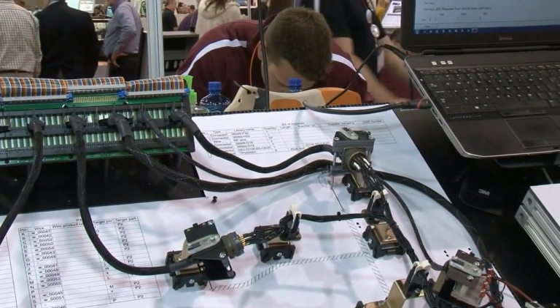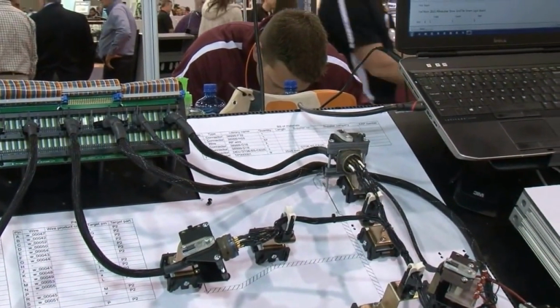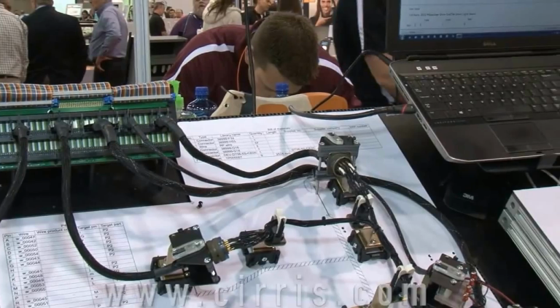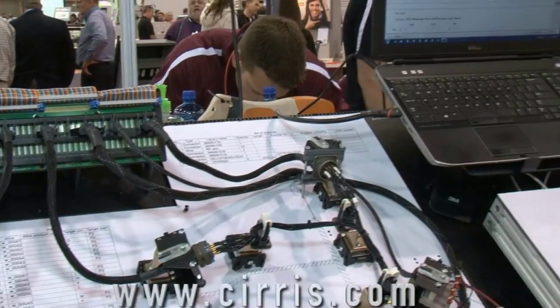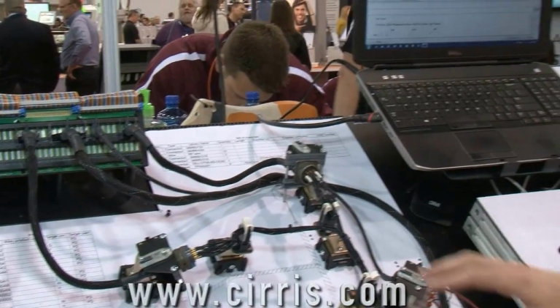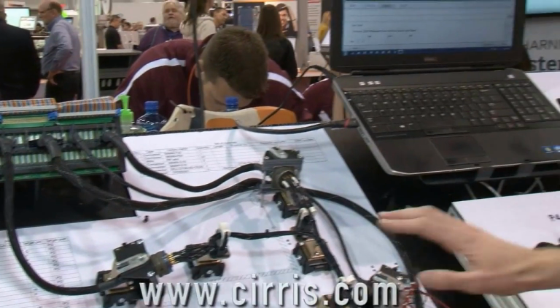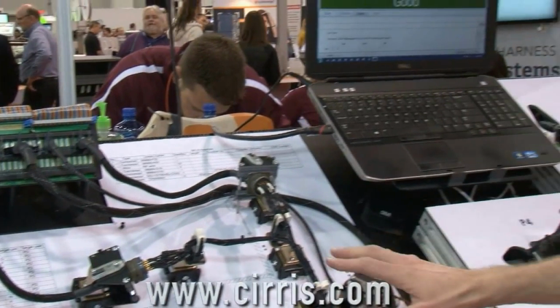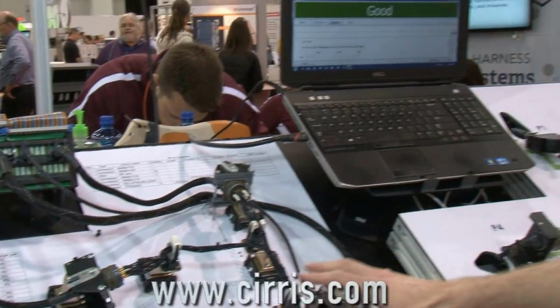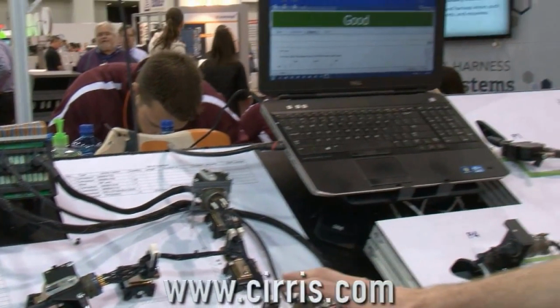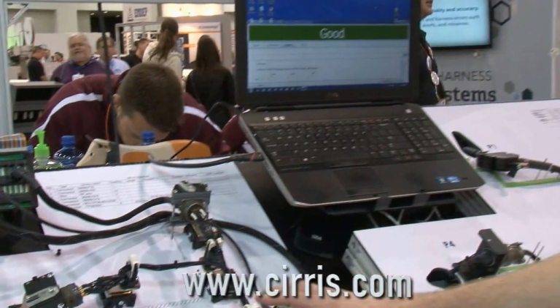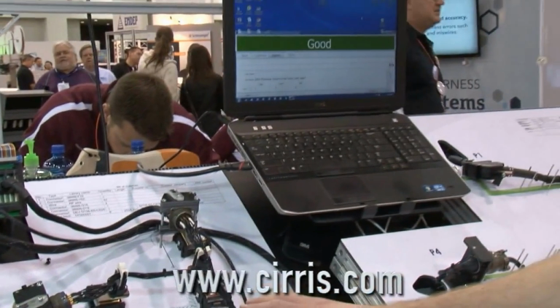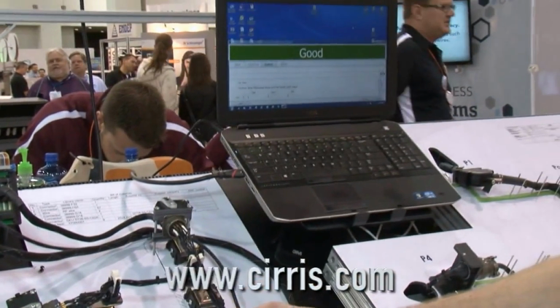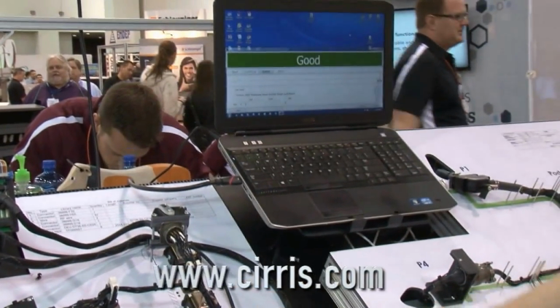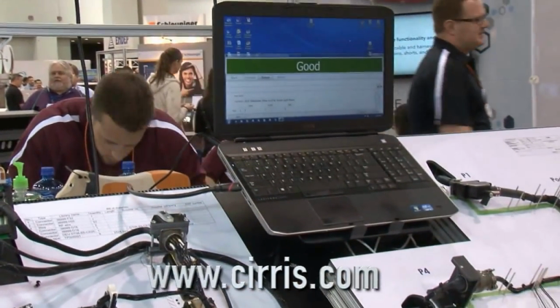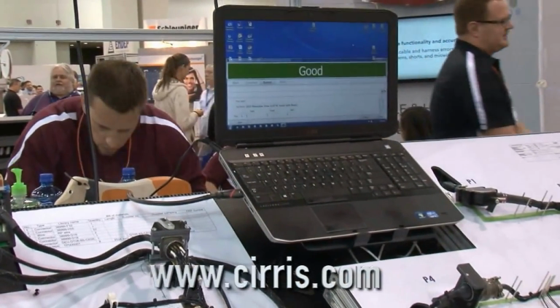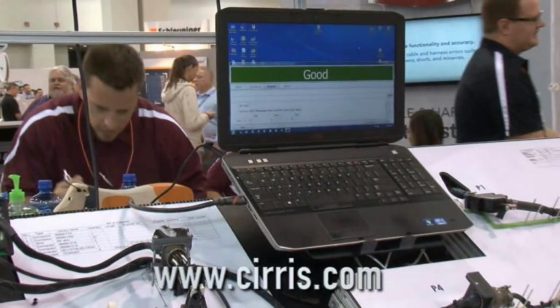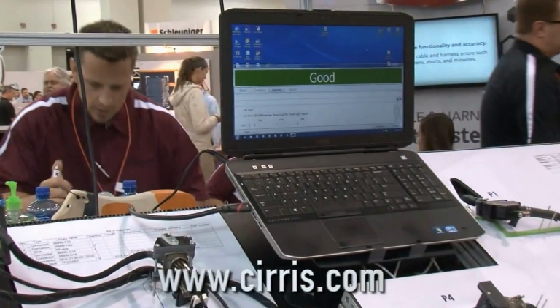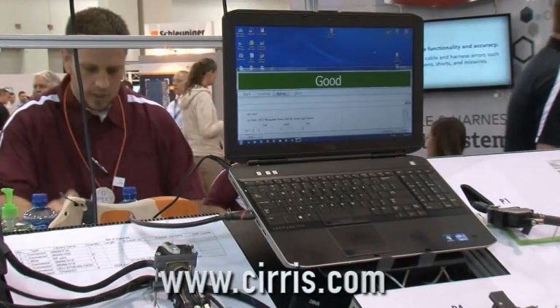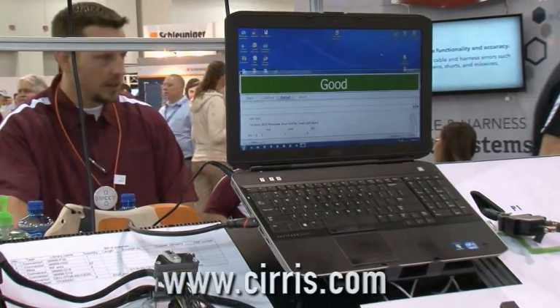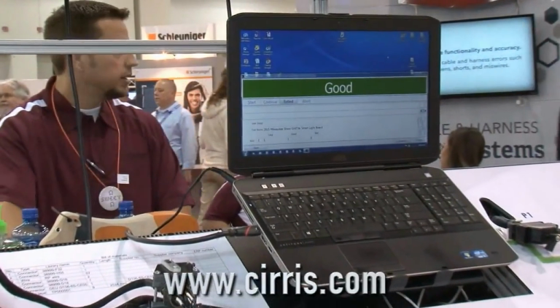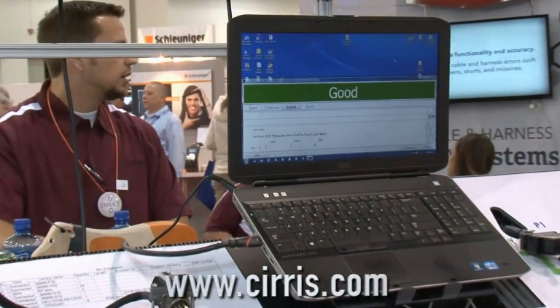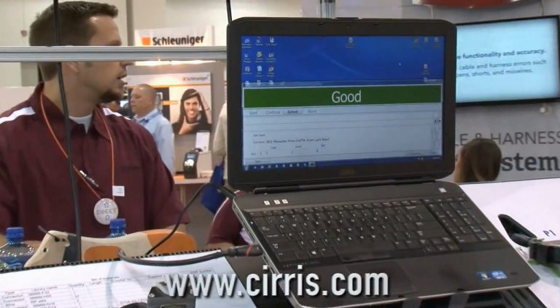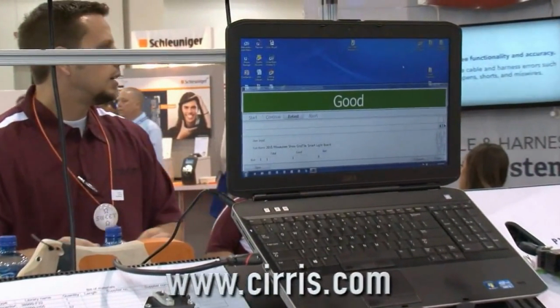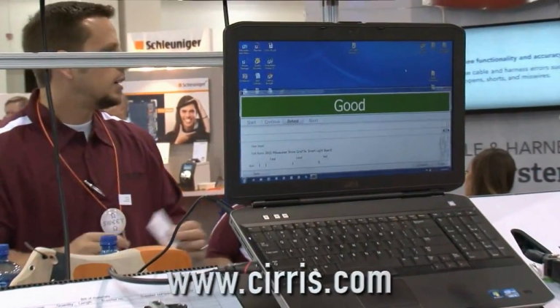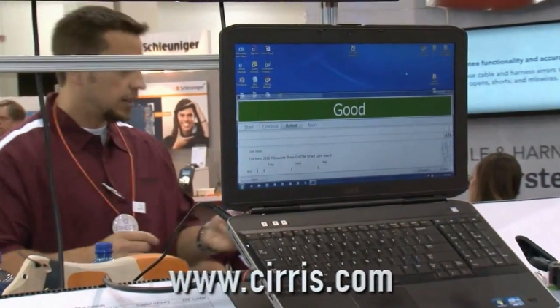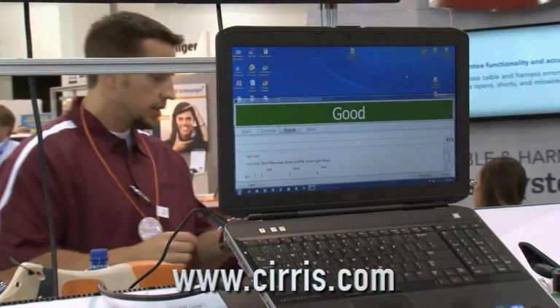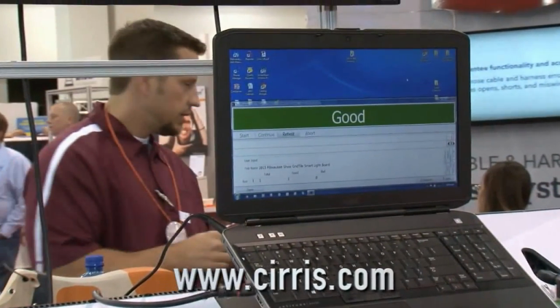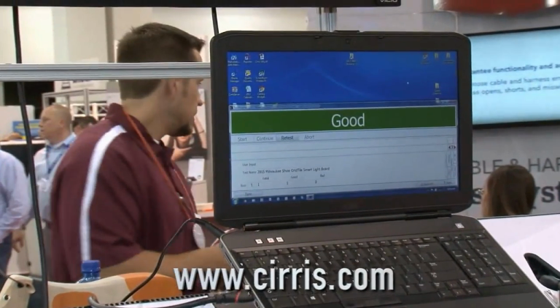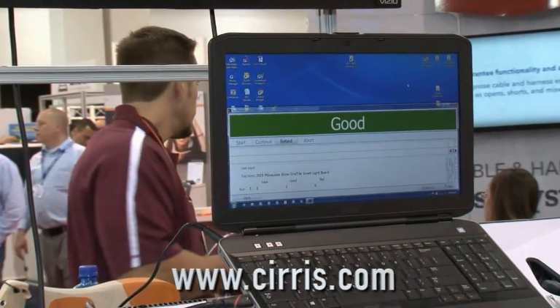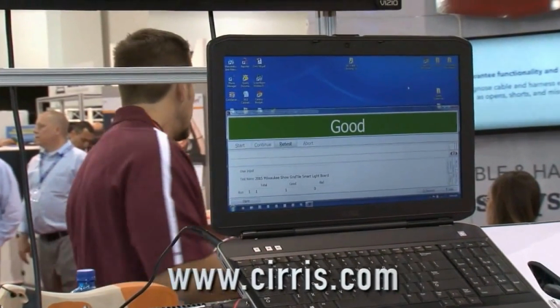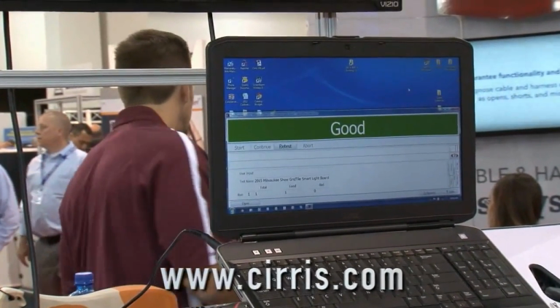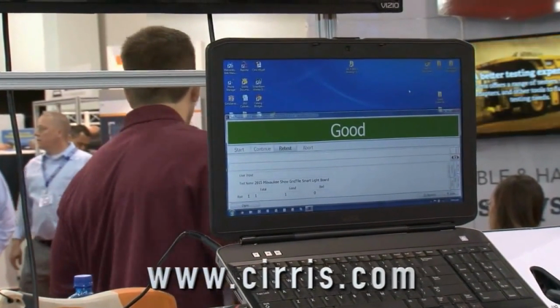This is our CR product from Cirrus Systems. You can find out more at www.cirrus.com.